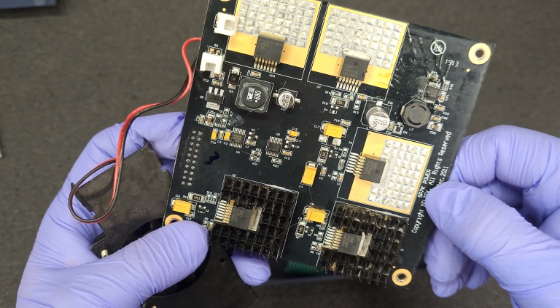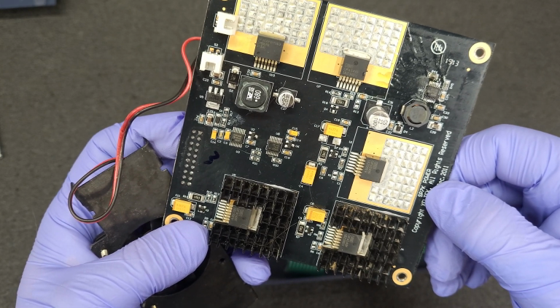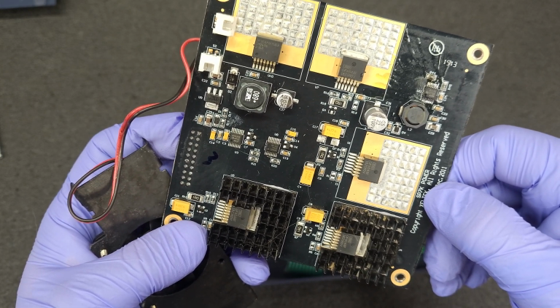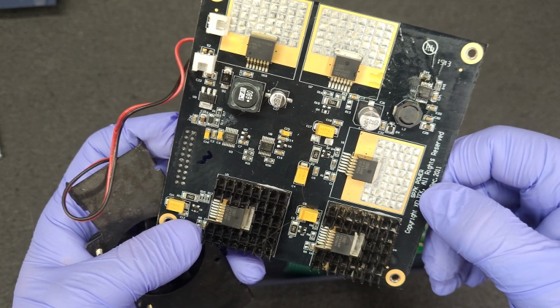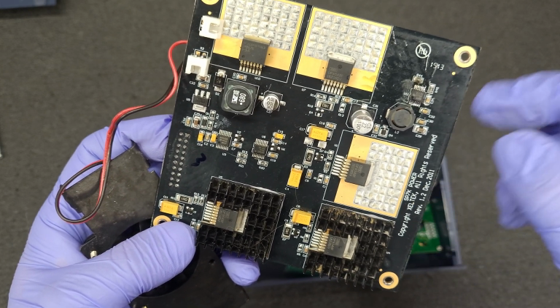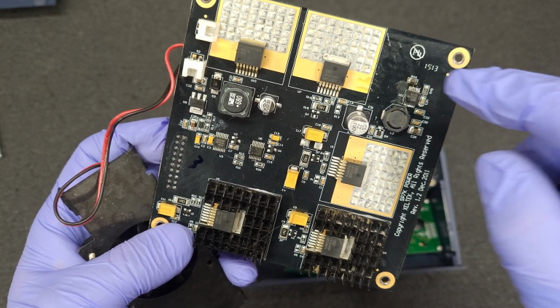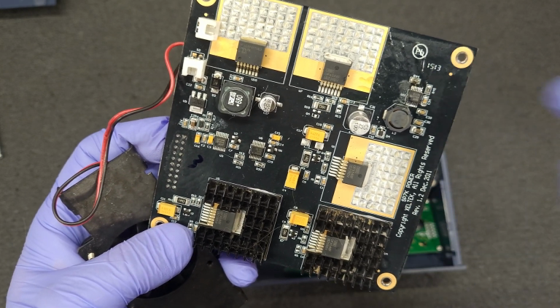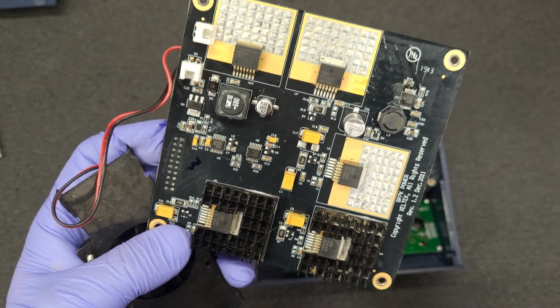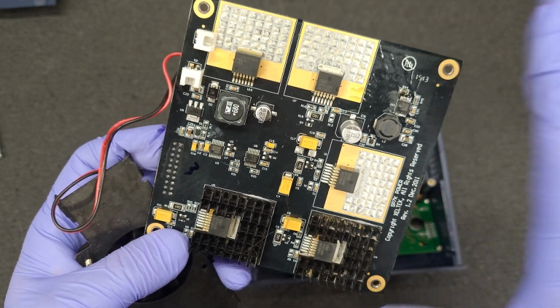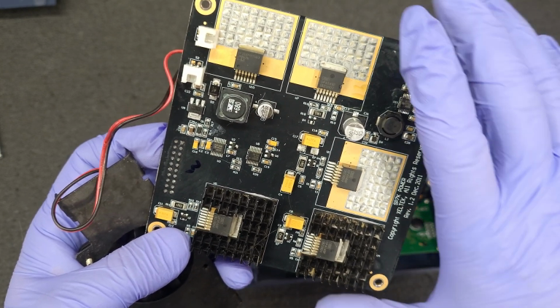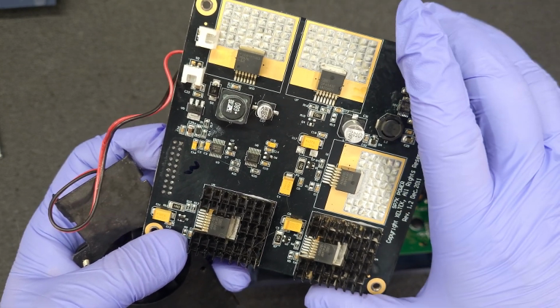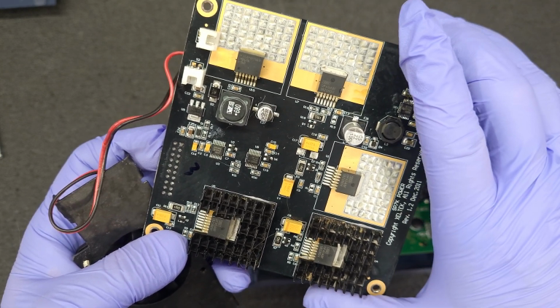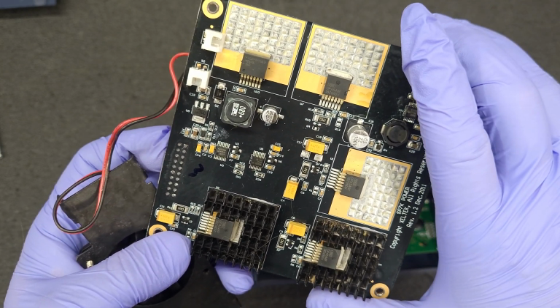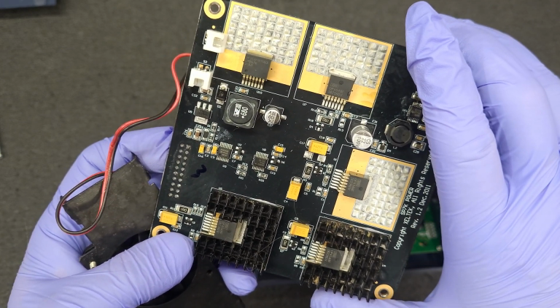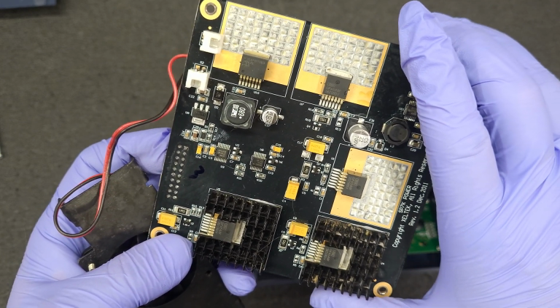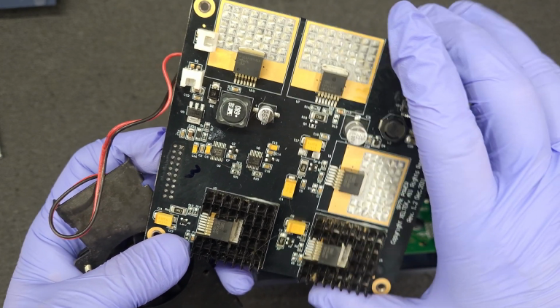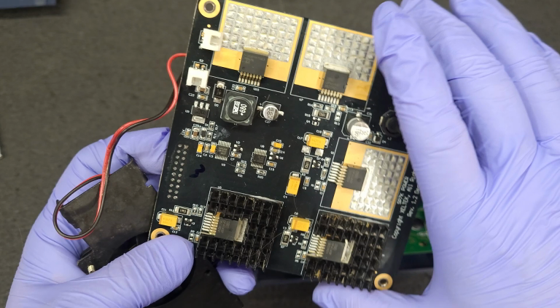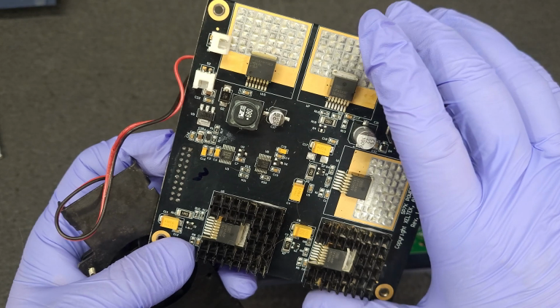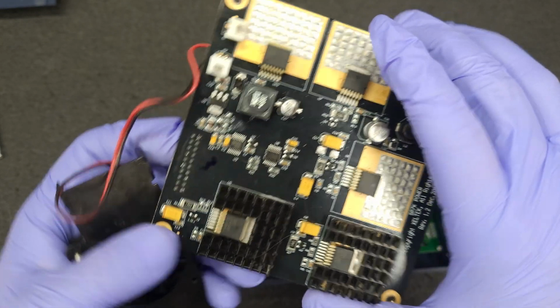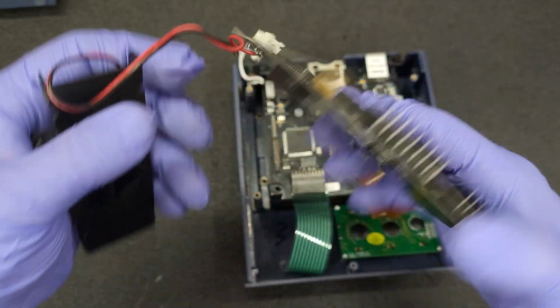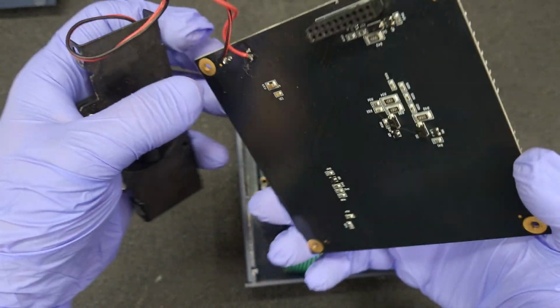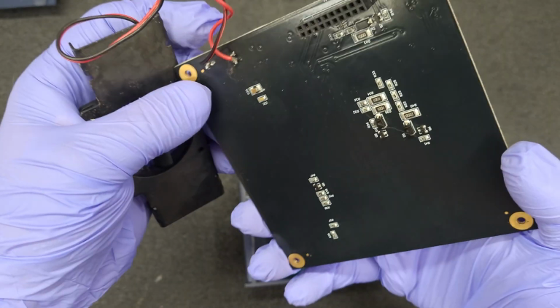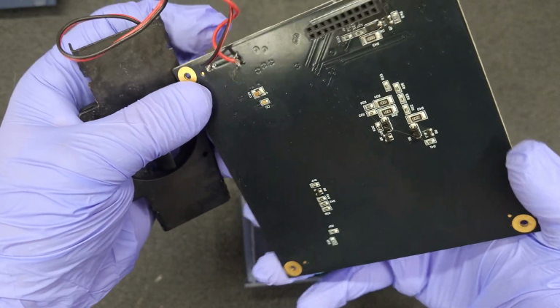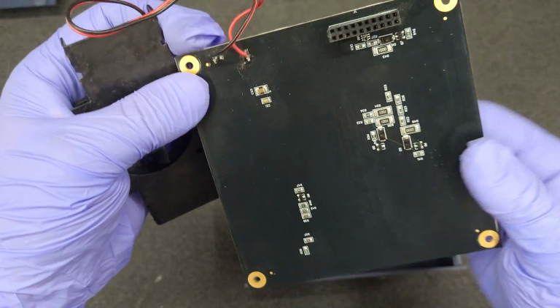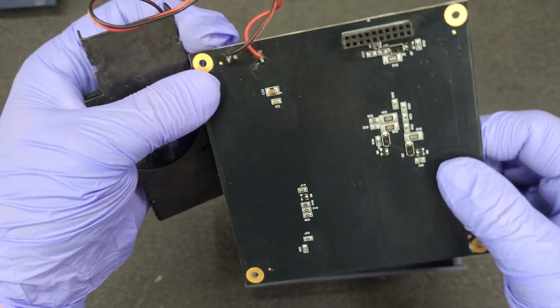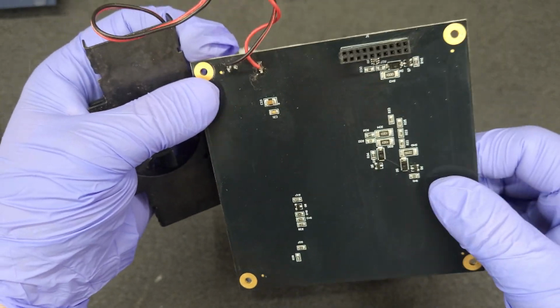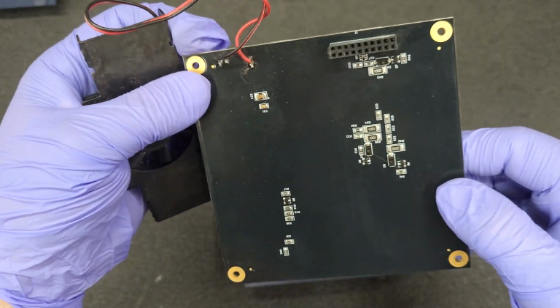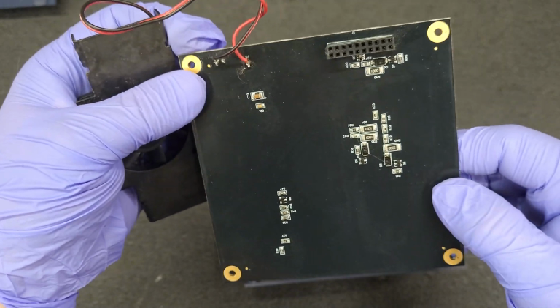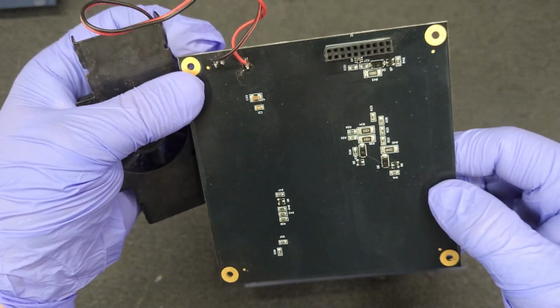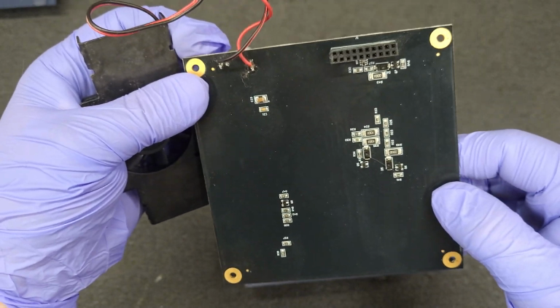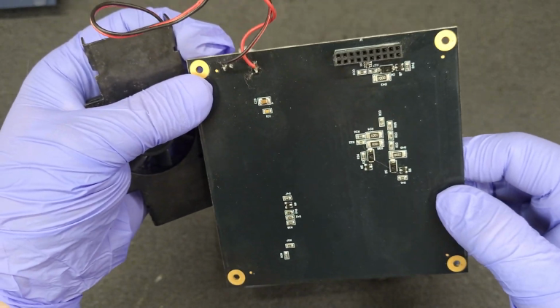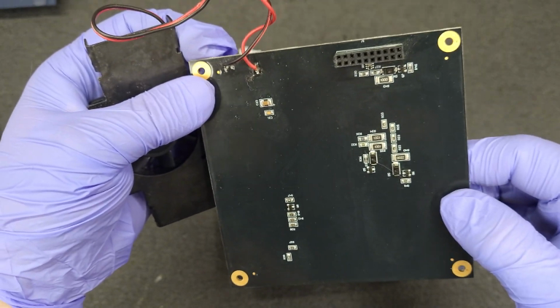Probably the same buck converter as the 6100N's power supply — looks kind of similar.